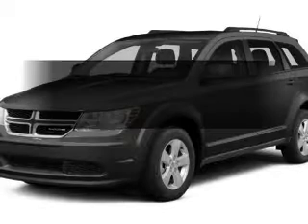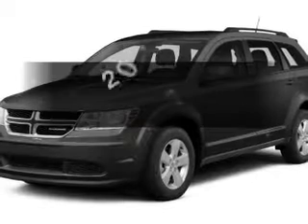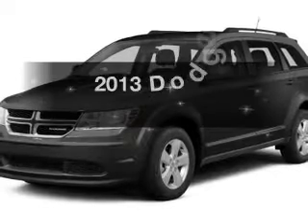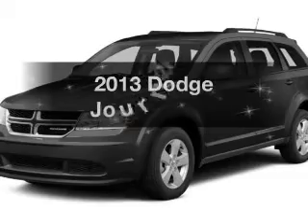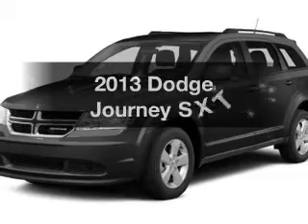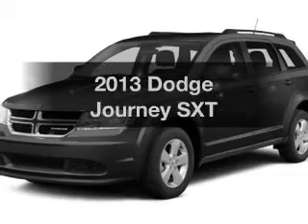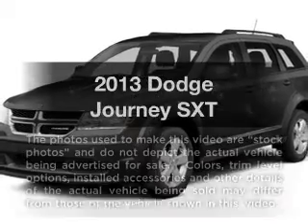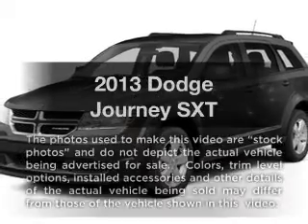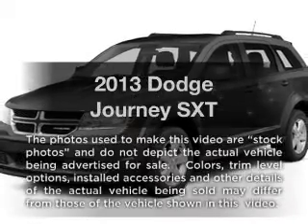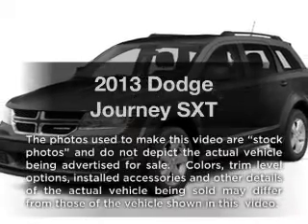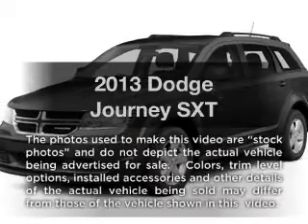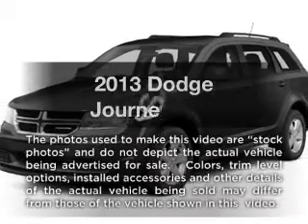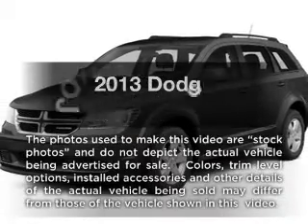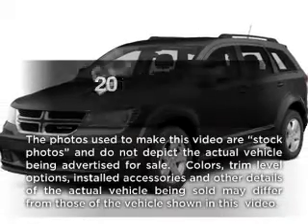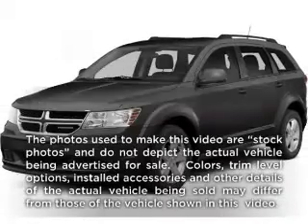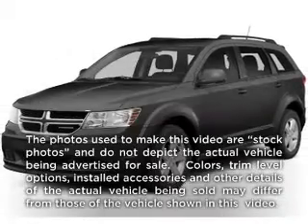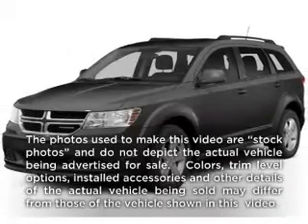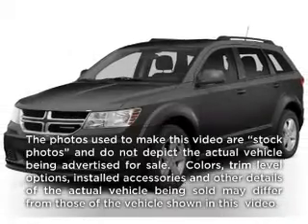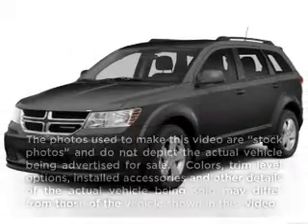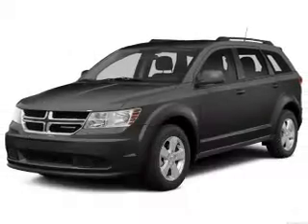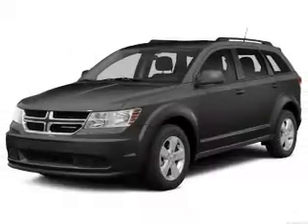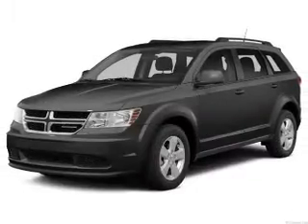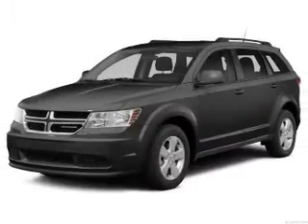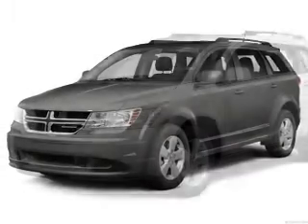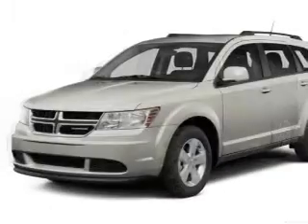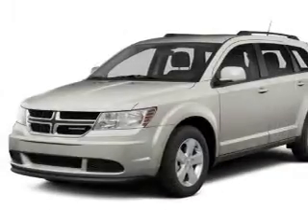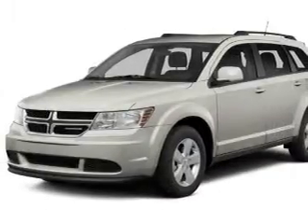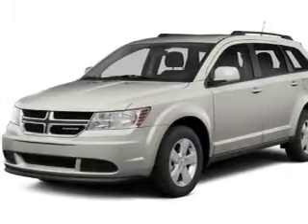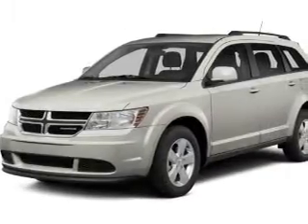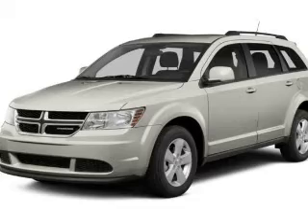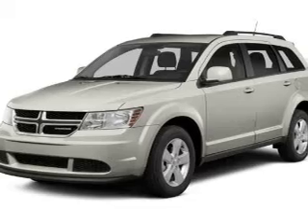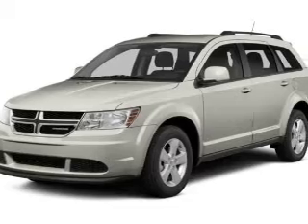Get noticed in this 2013 Dodge Journey. Everything you need under one roof with this great vehicle.